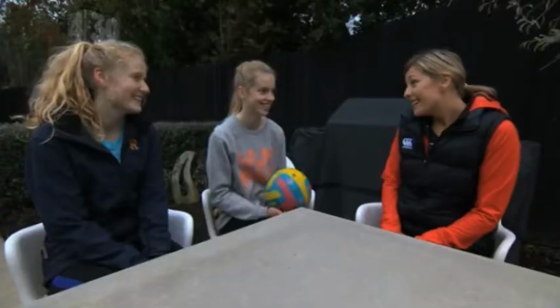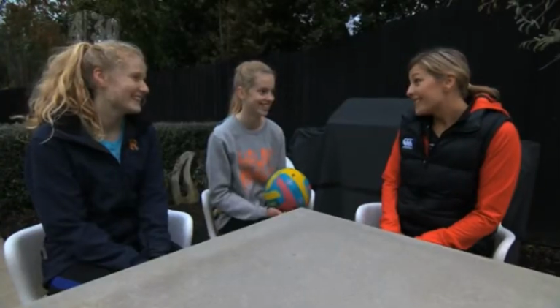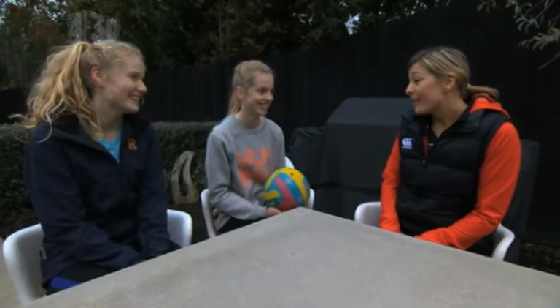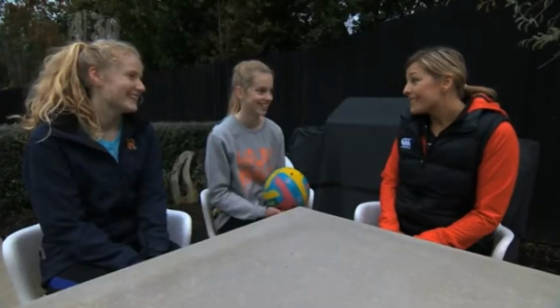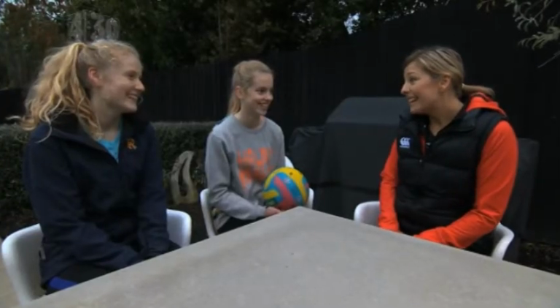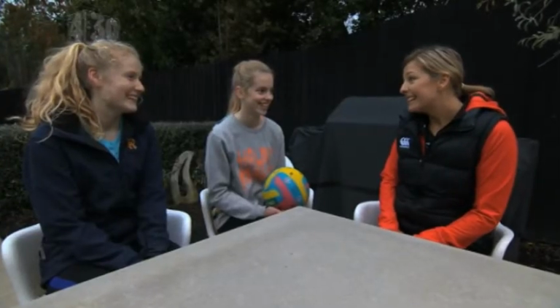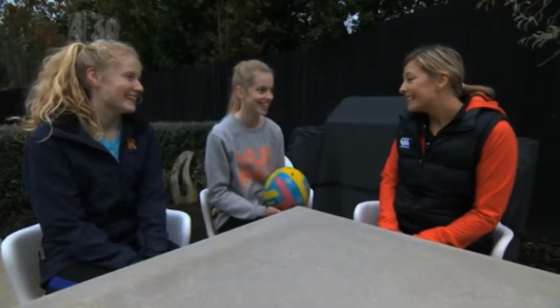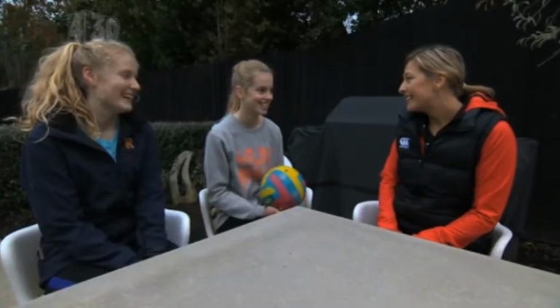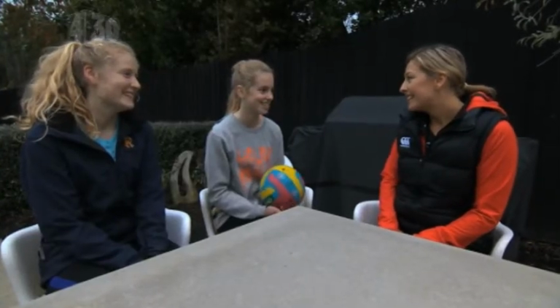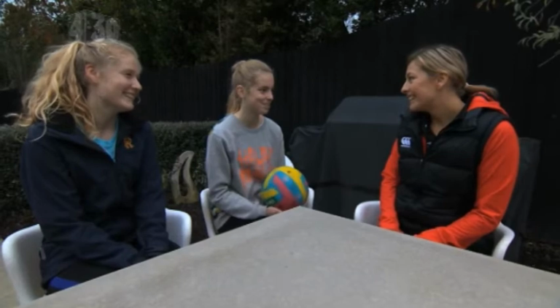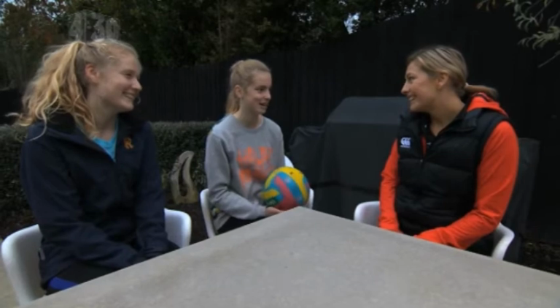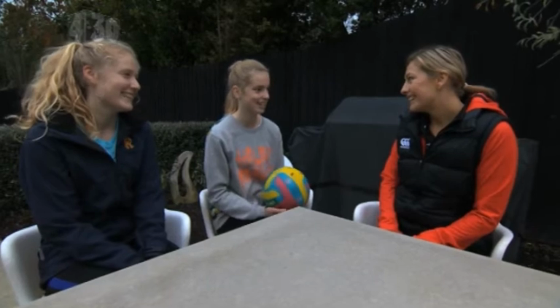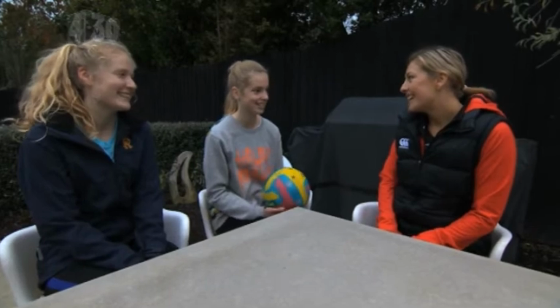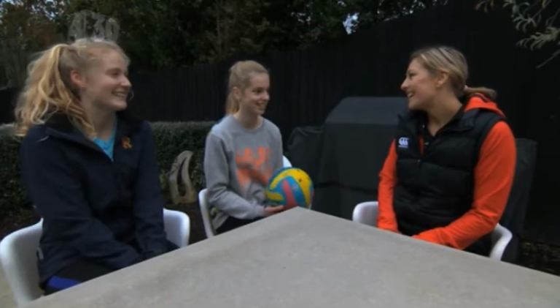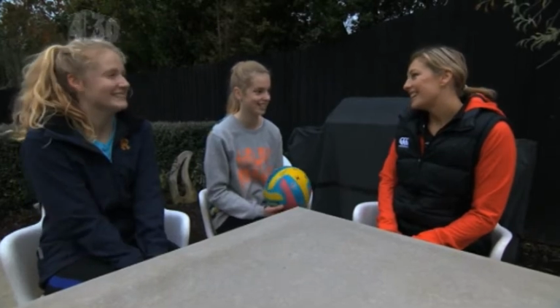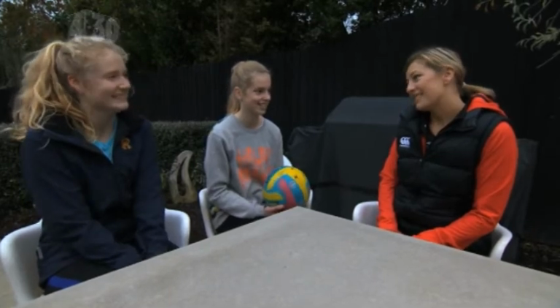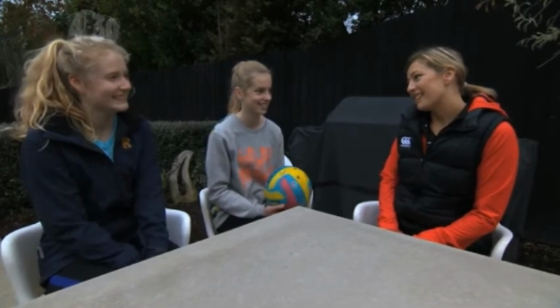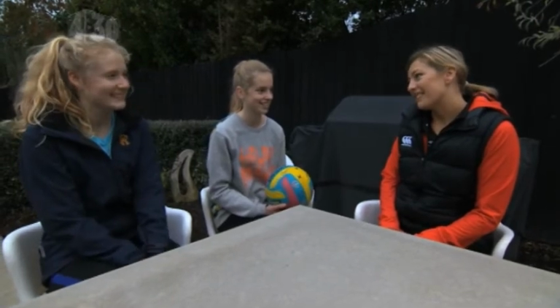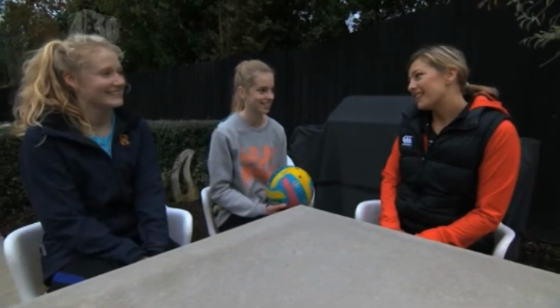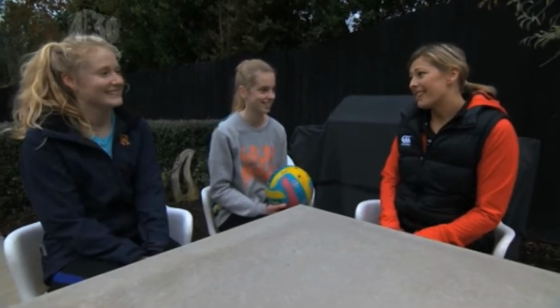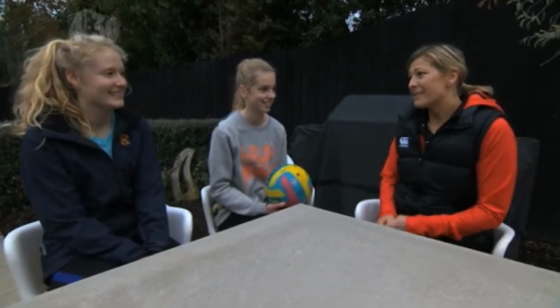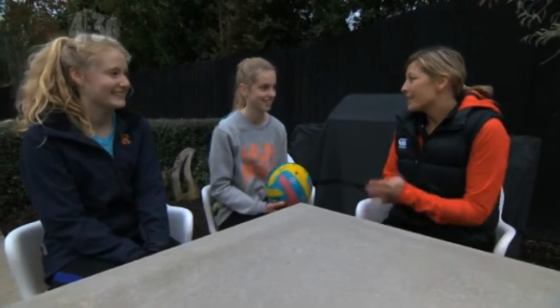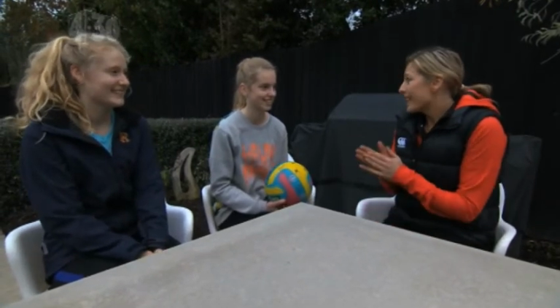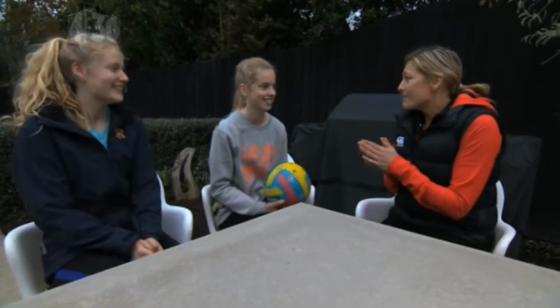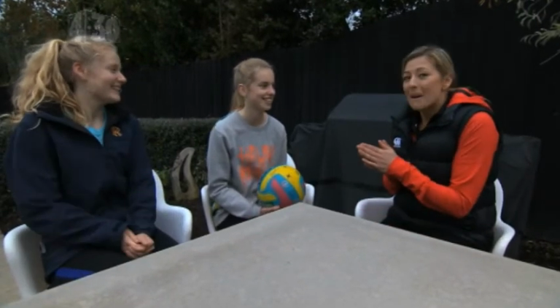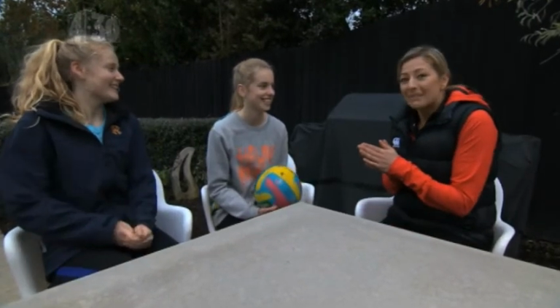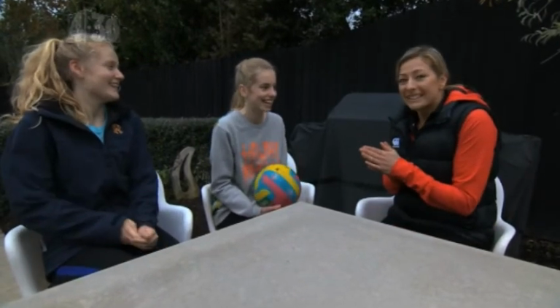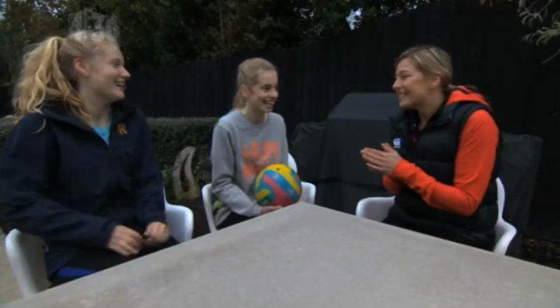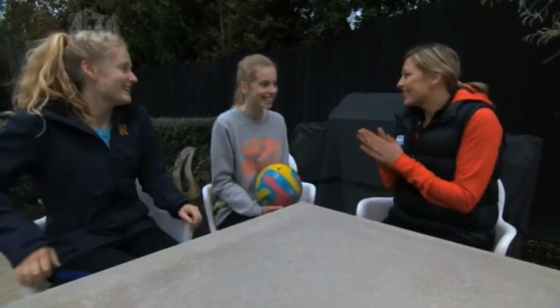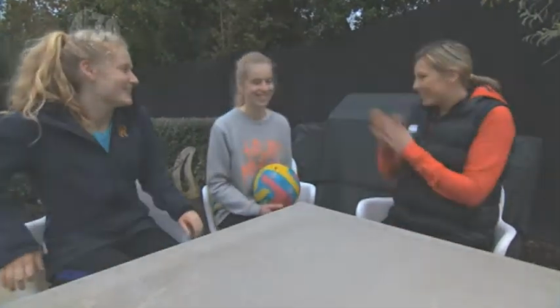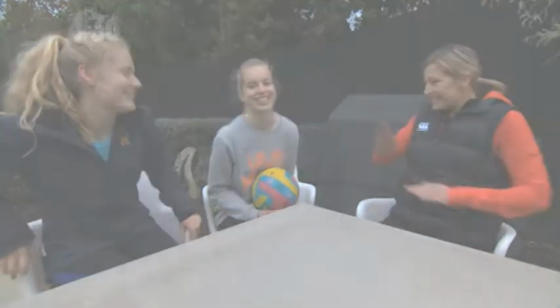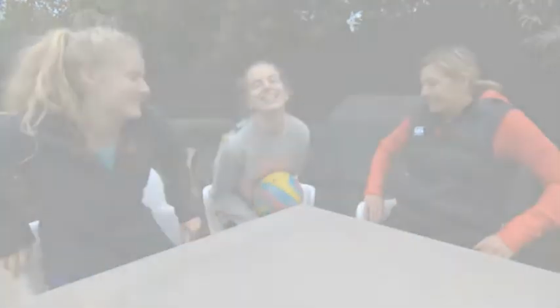Did you have fun today? Yeah, thank you so much. Thanks, Anna. You're welcome. Shall we go inside and warm up? Yeah. Rightio, let's go.